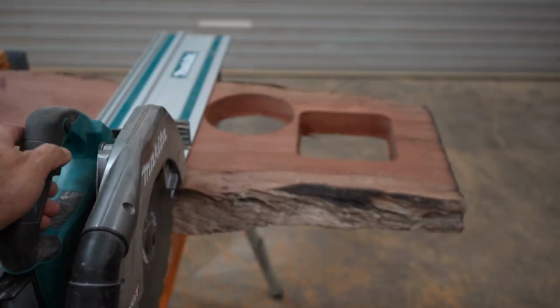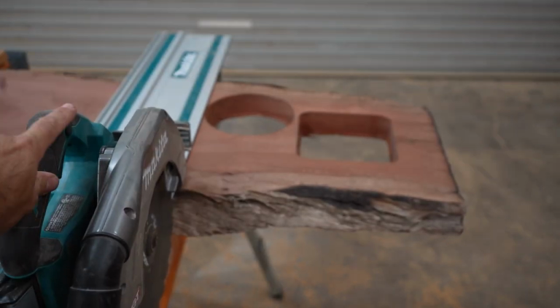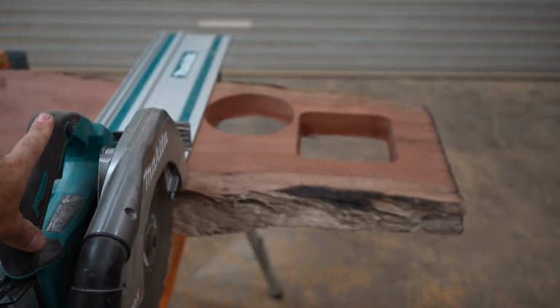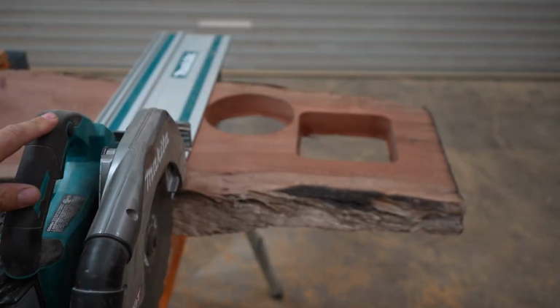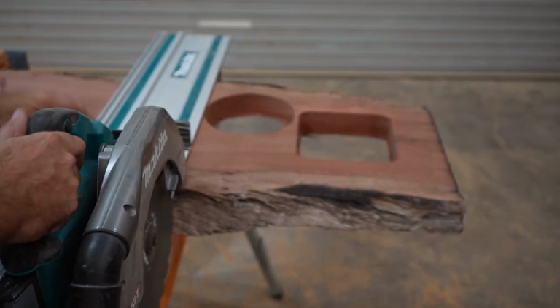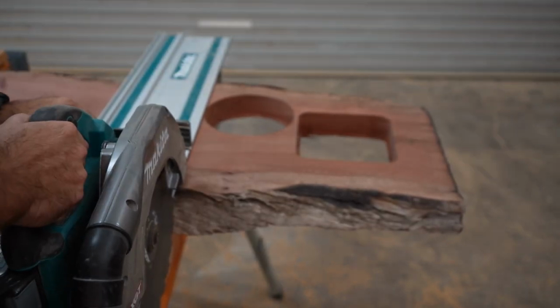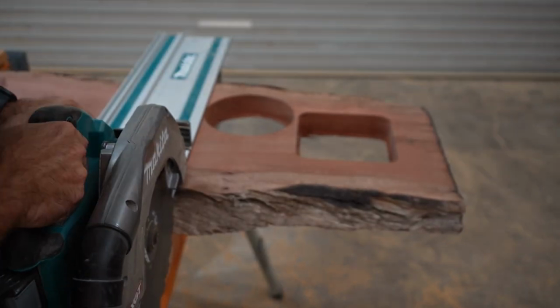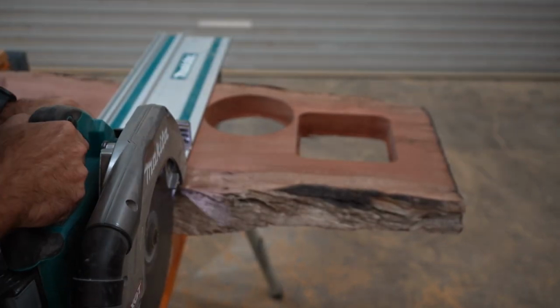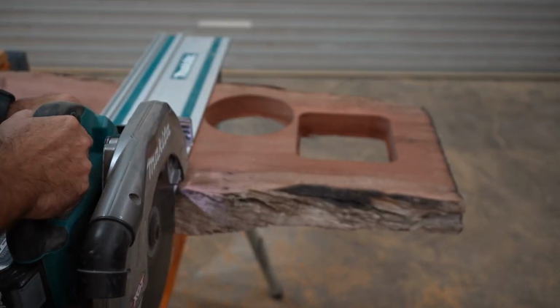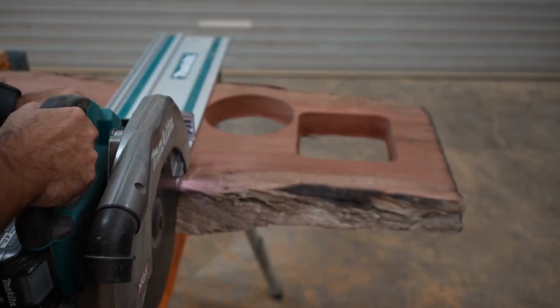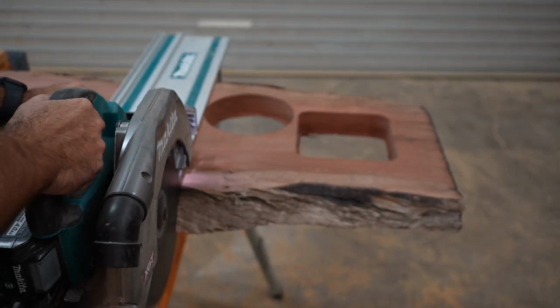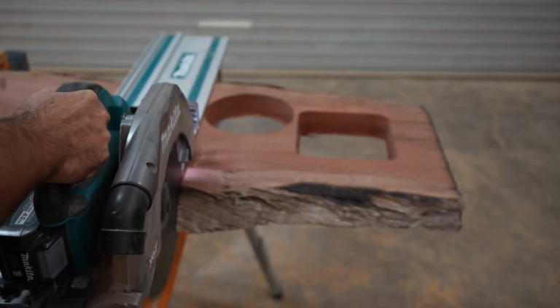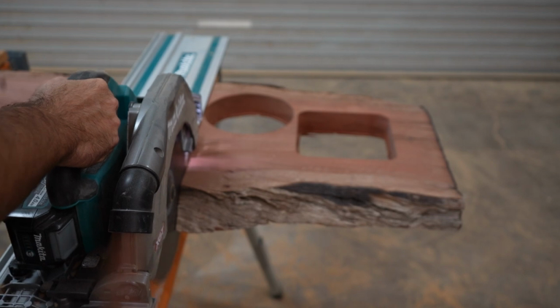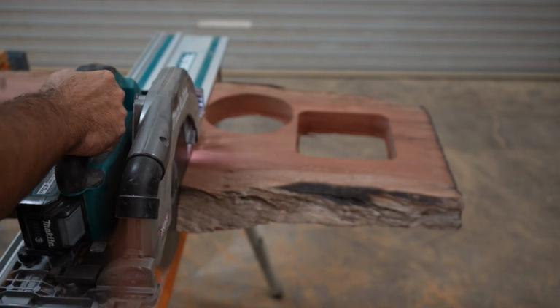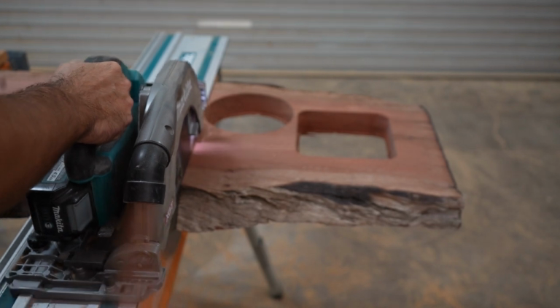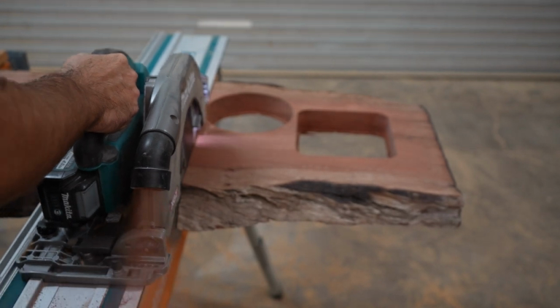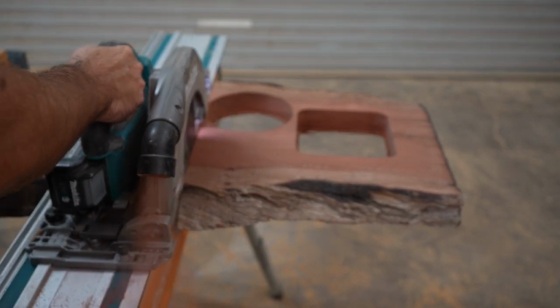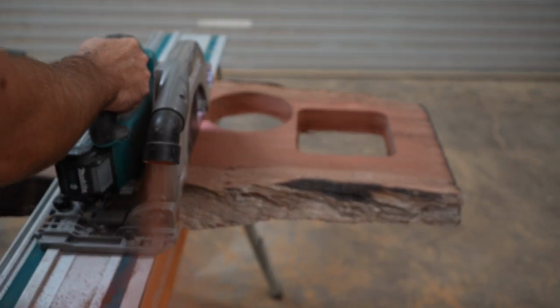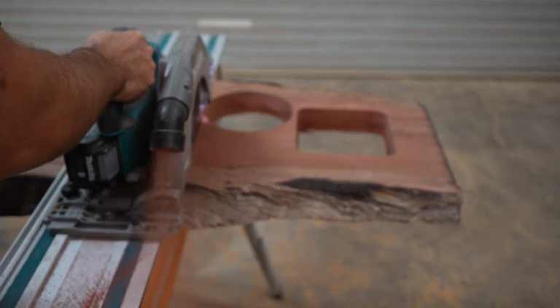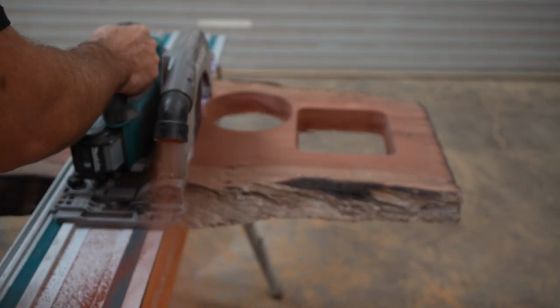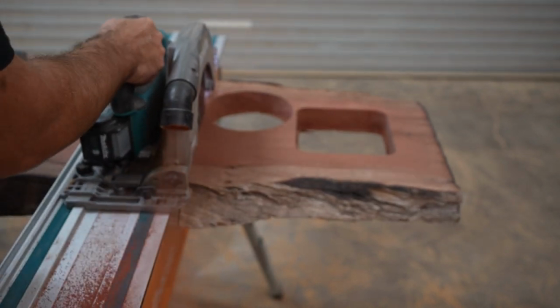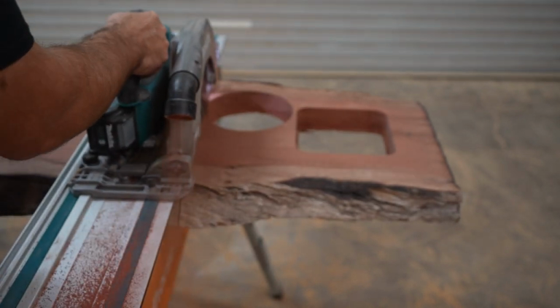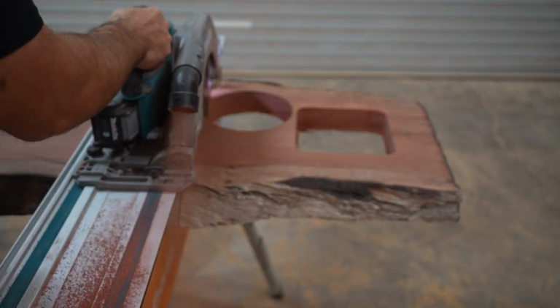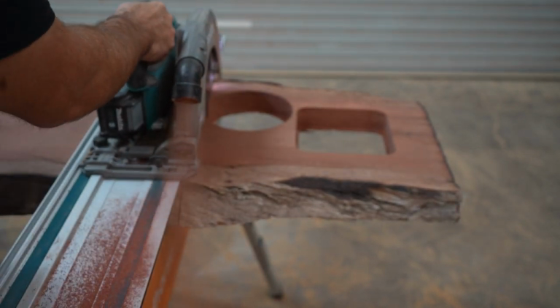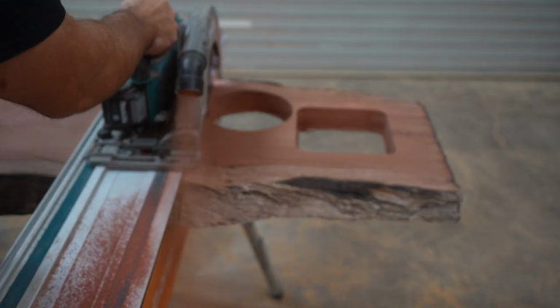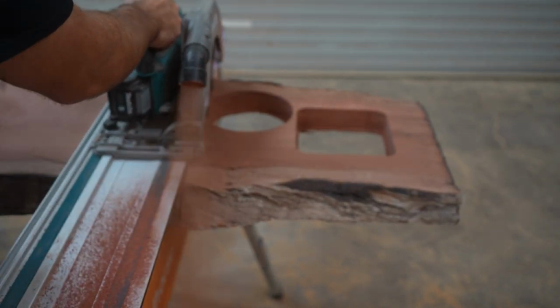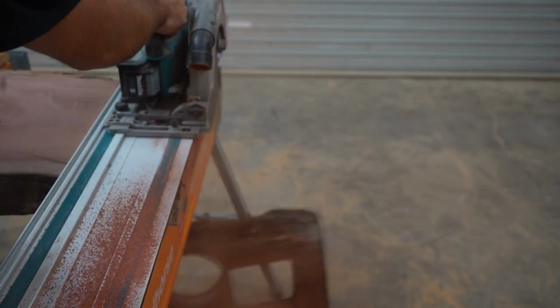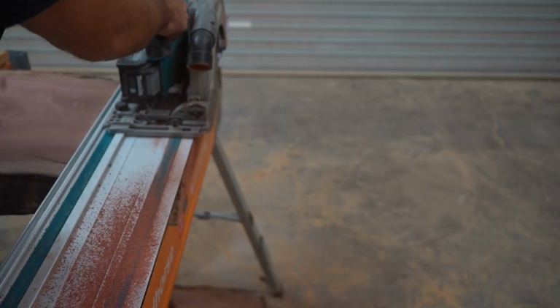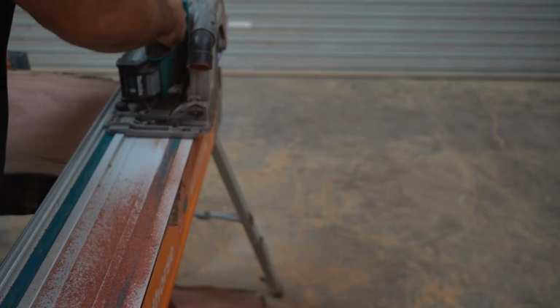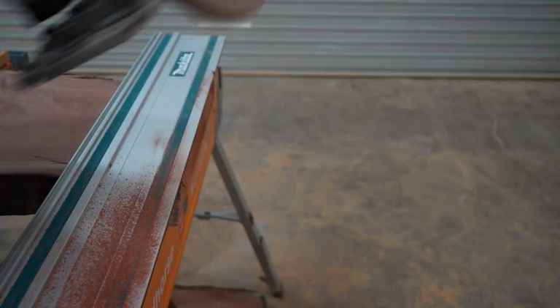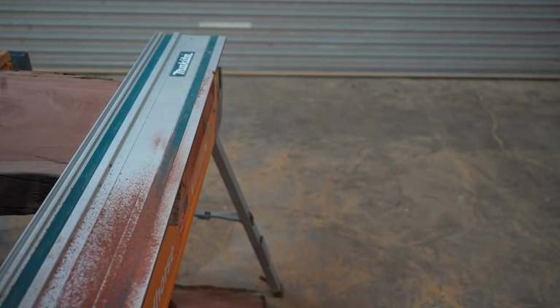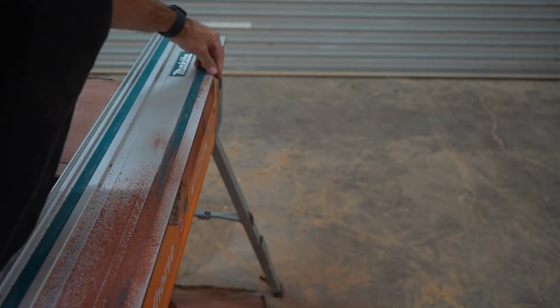This slab is very thick - I think it was two and a half inches thick at the start, so I needed to use my largest track saw to cut all the way through.